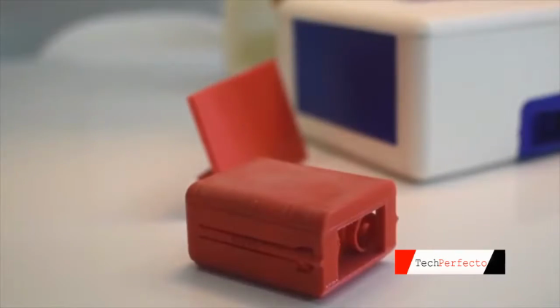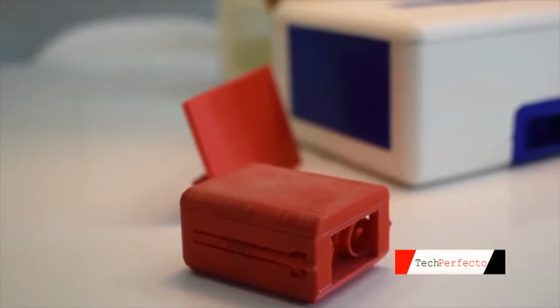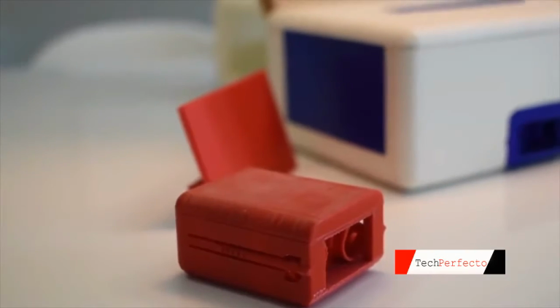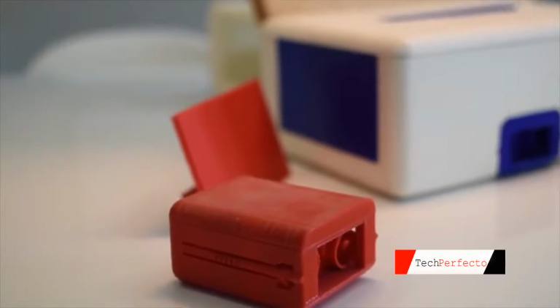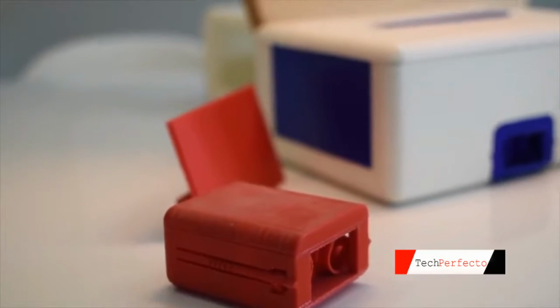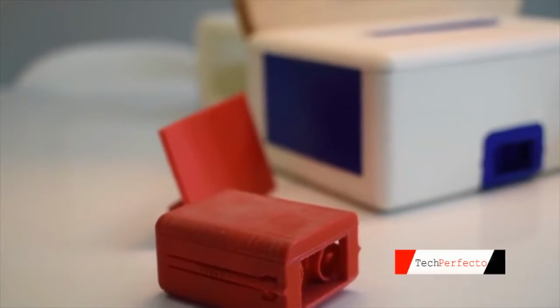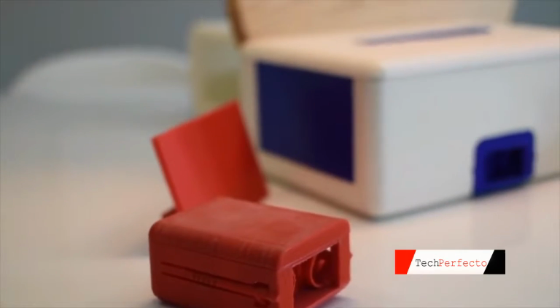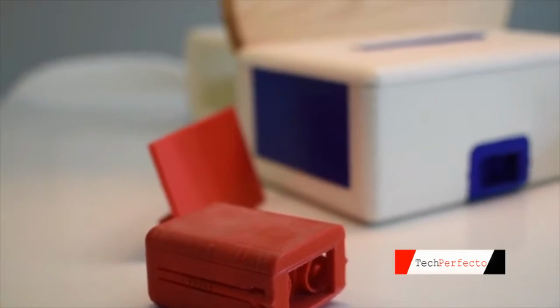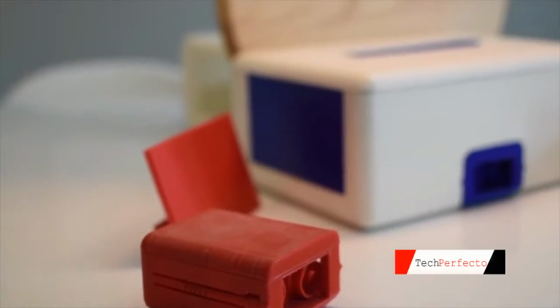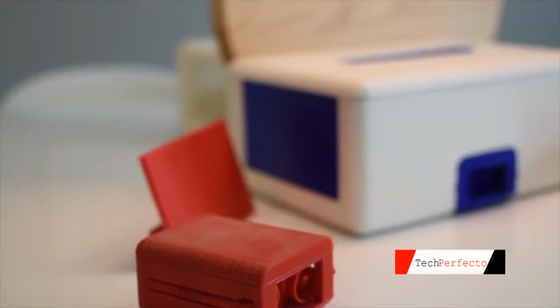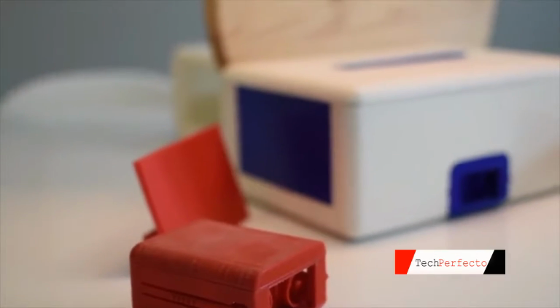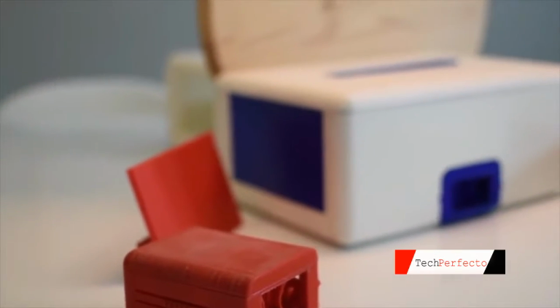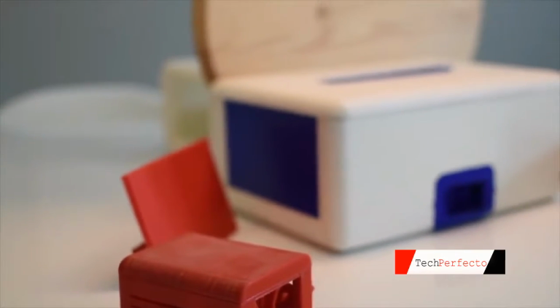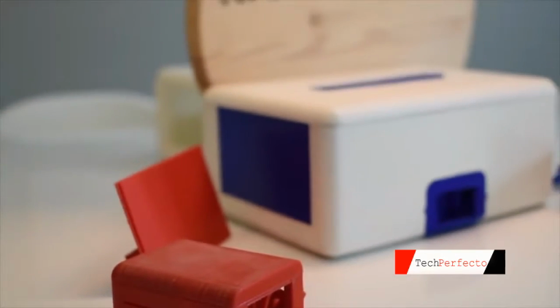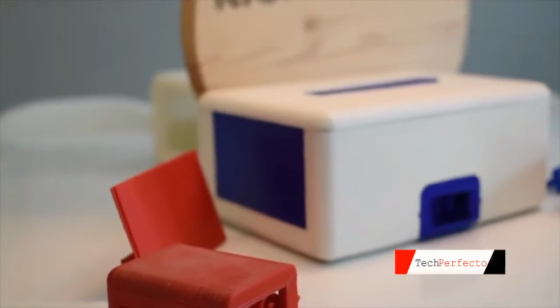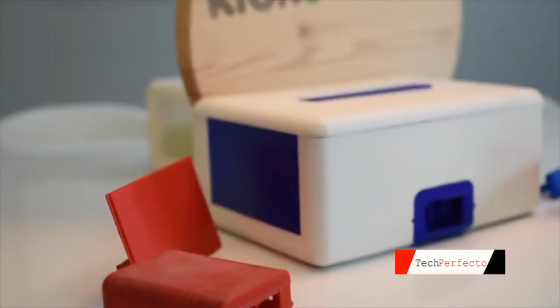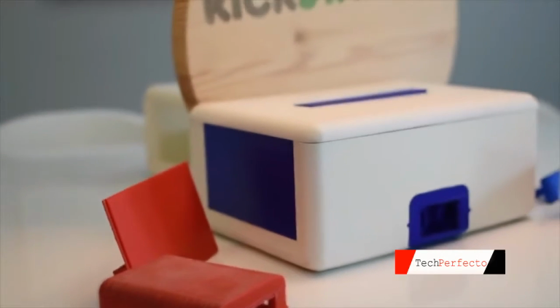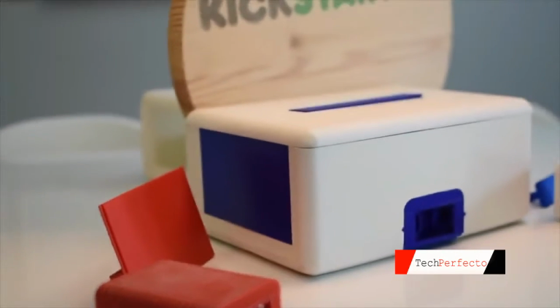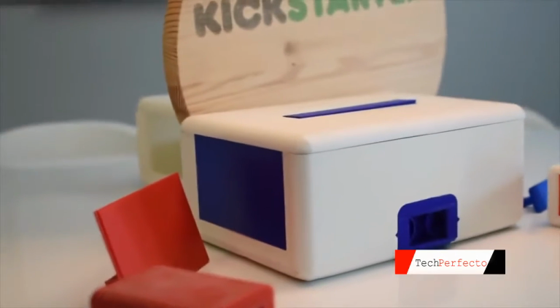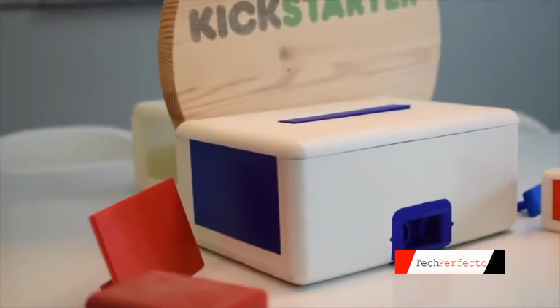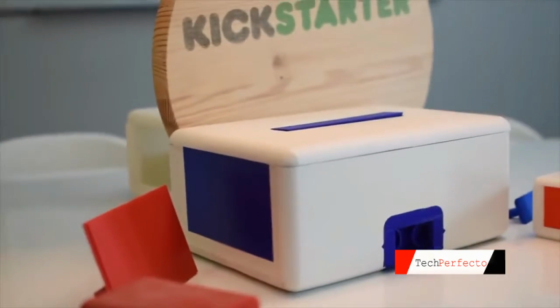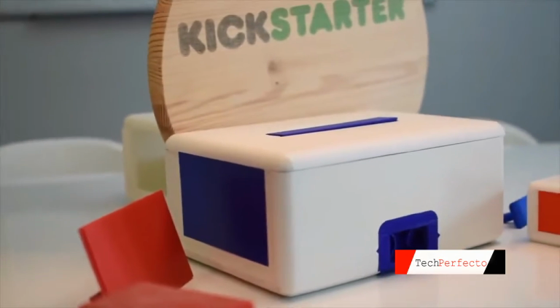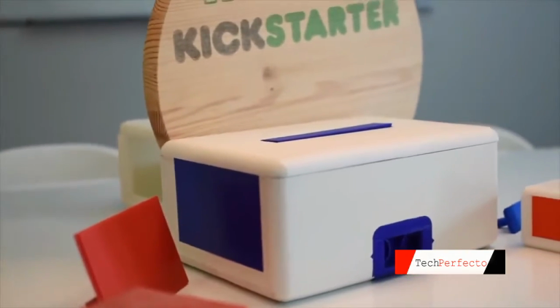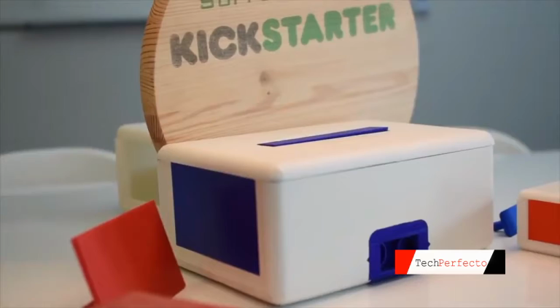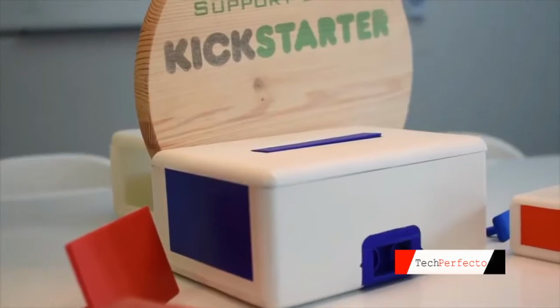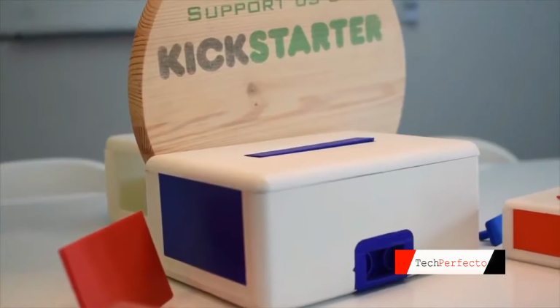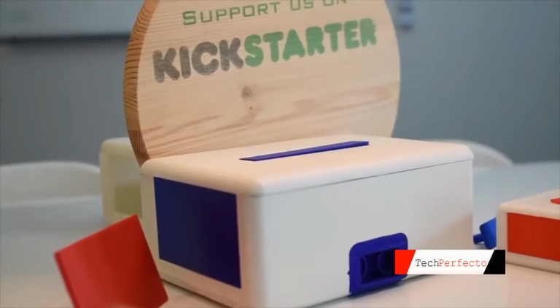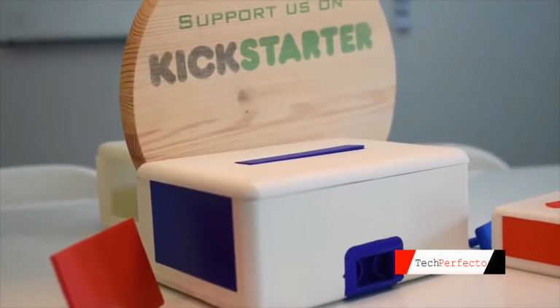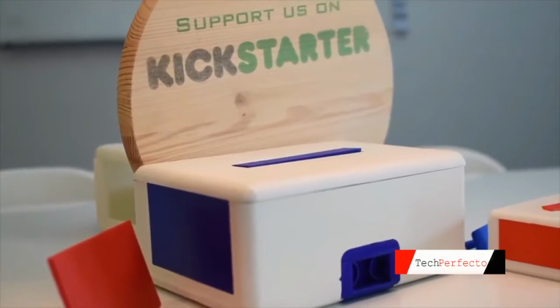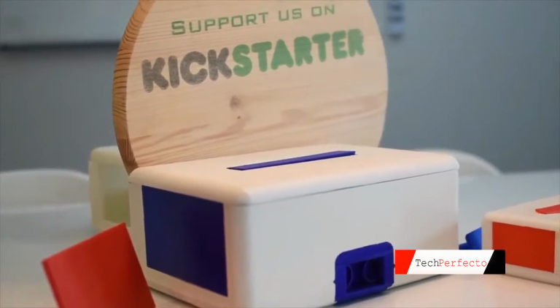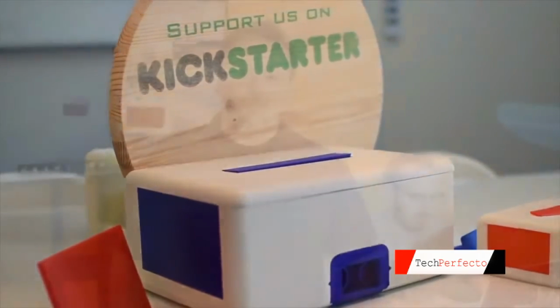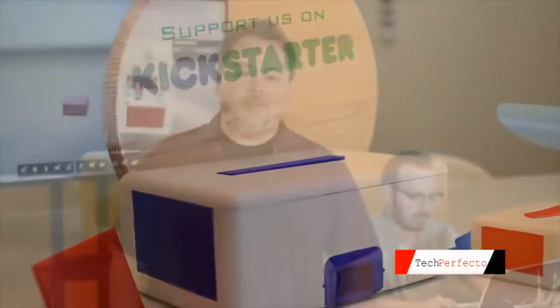I'm not perfect yet, but with your help, I will be soon. Now, let me introduce you to my inventor.